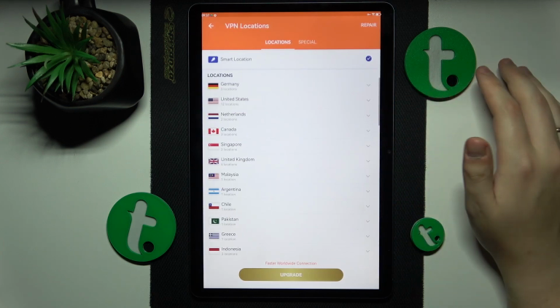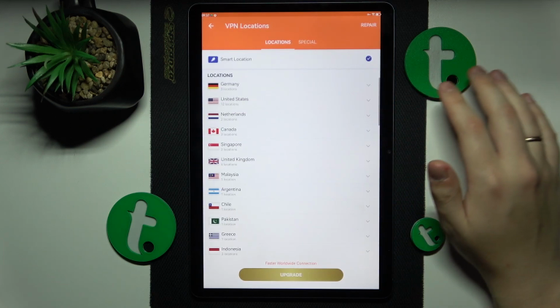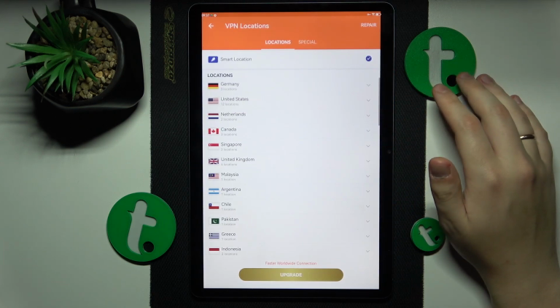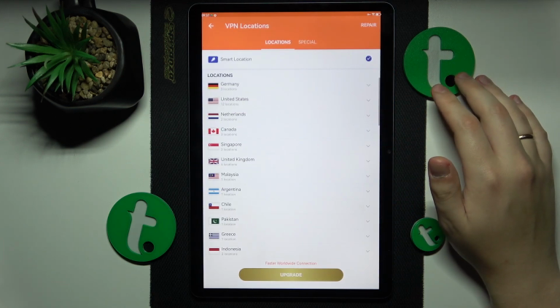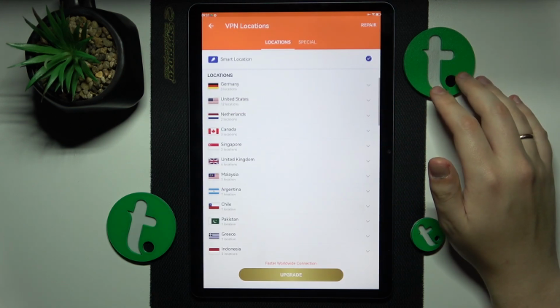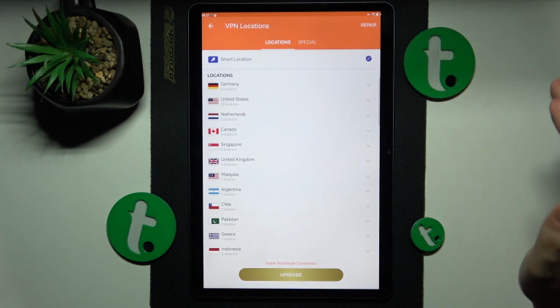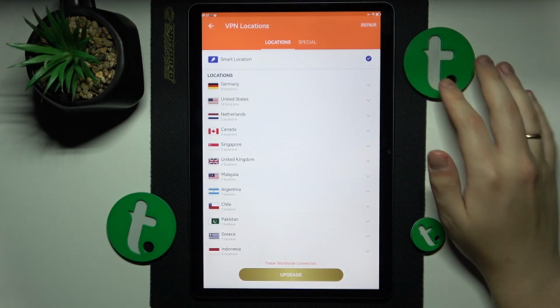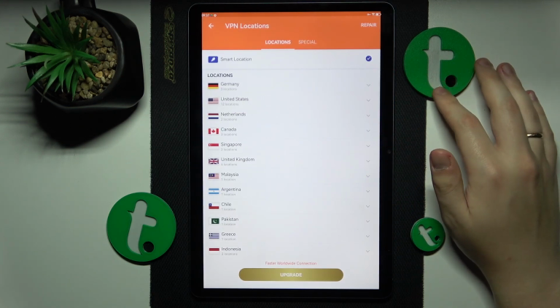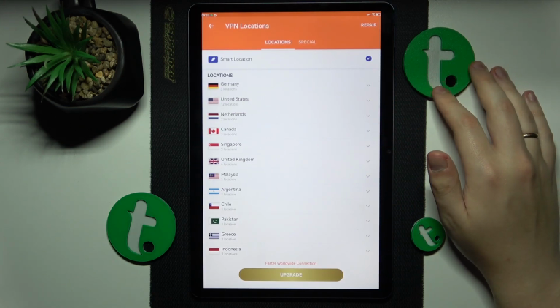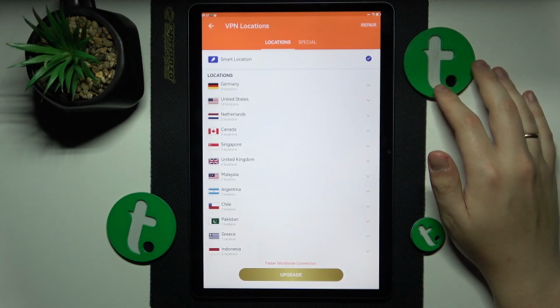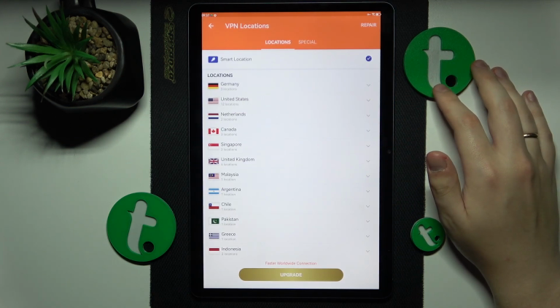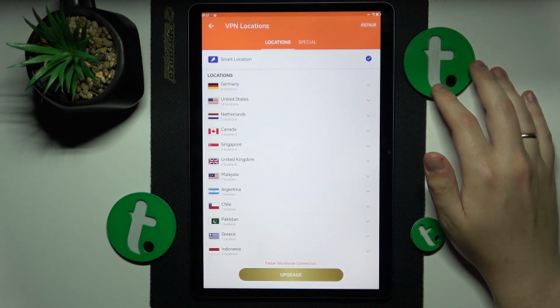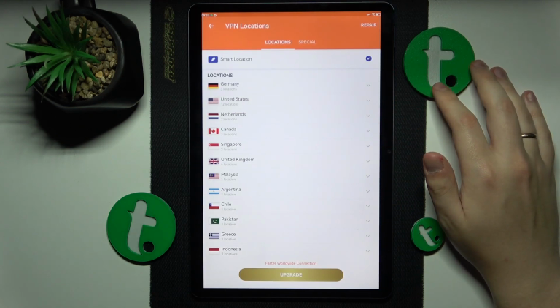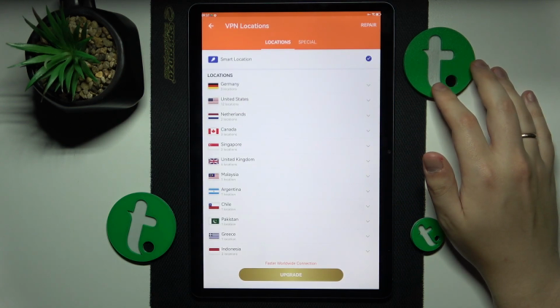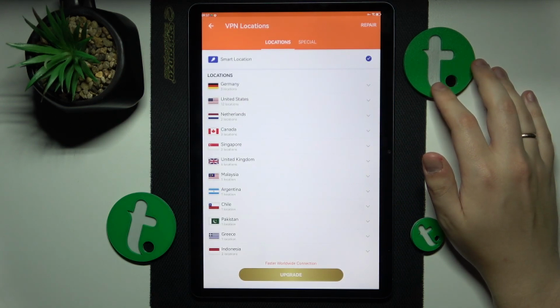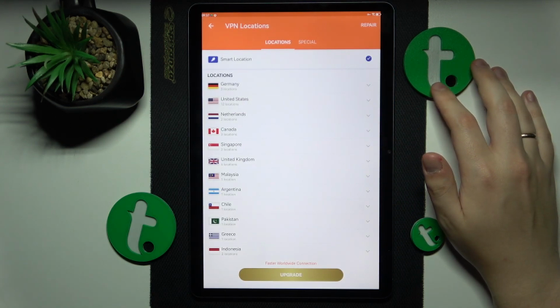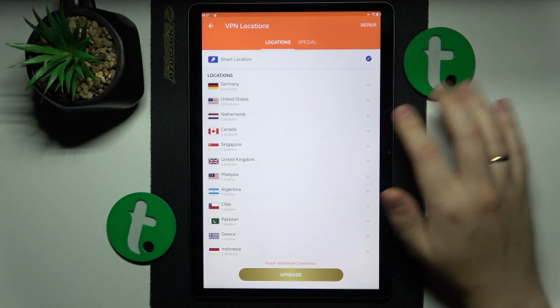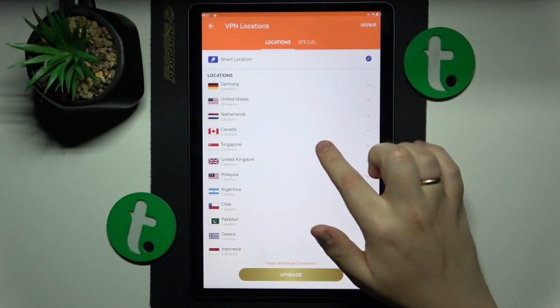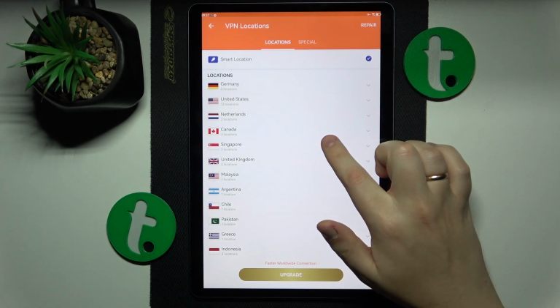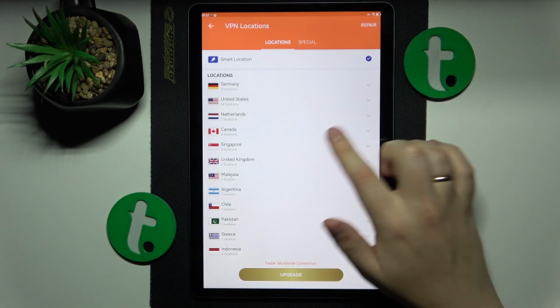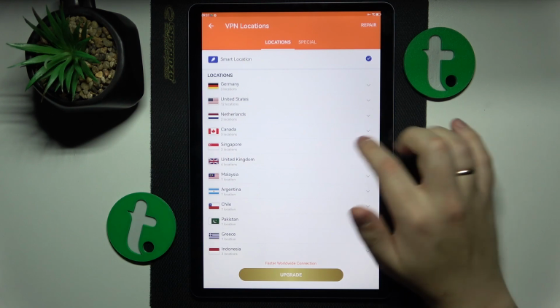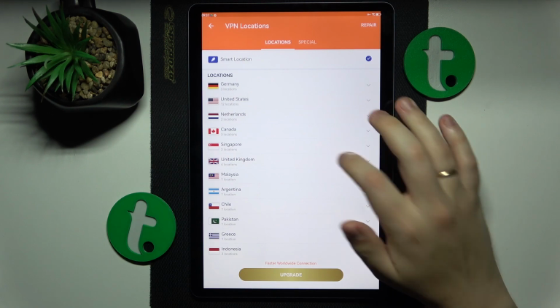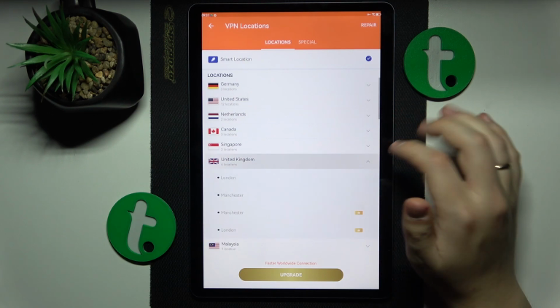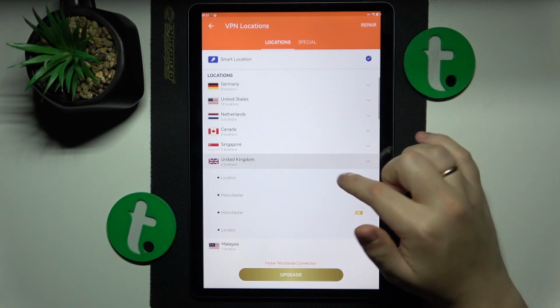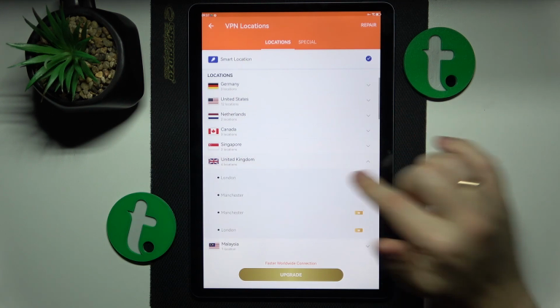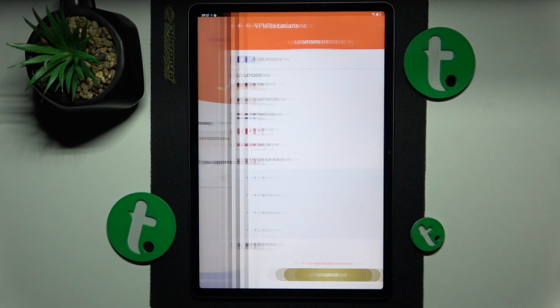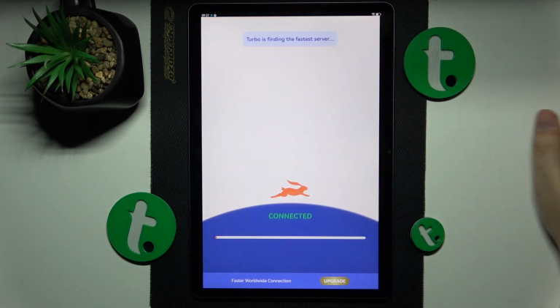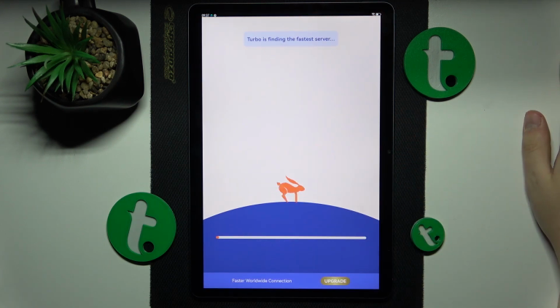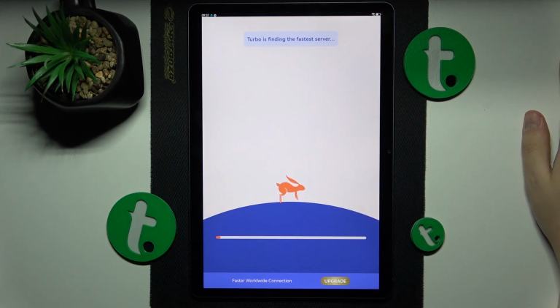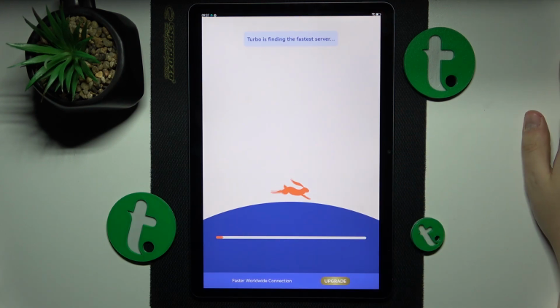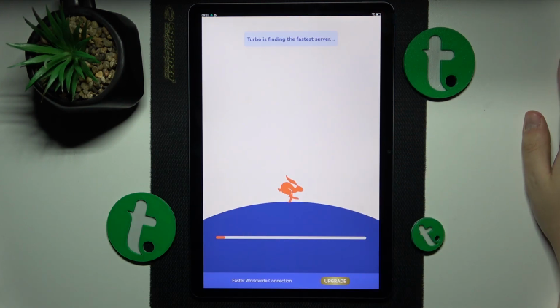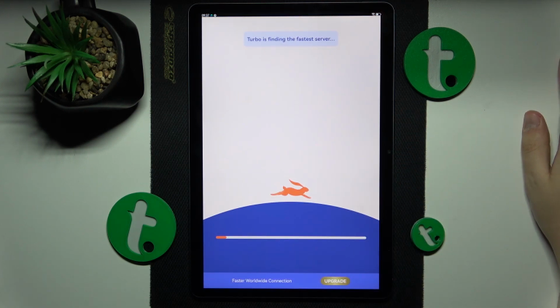I'll just go ahead and reconnect from Frankfurt, Germany to, let's say, London, UK, for example.